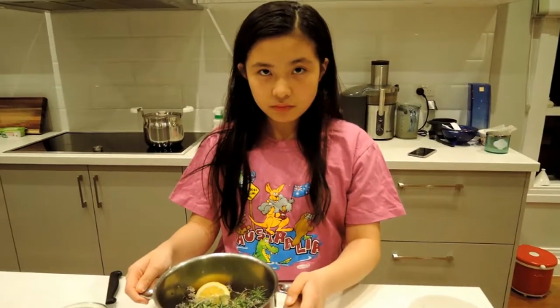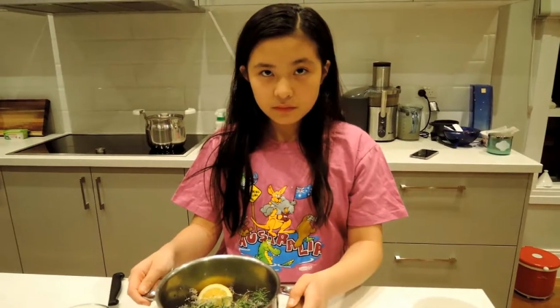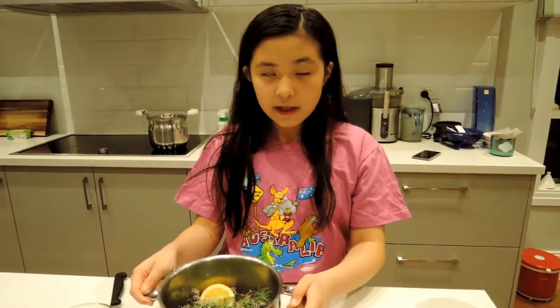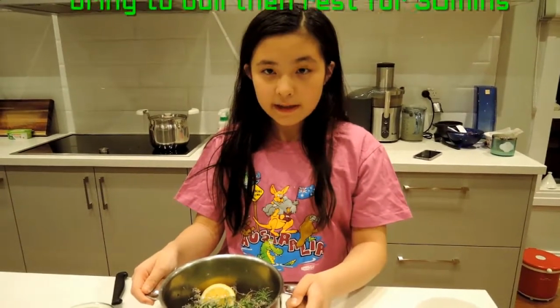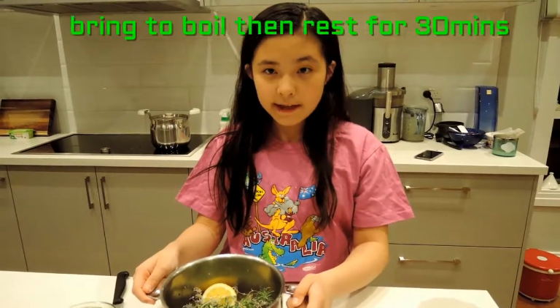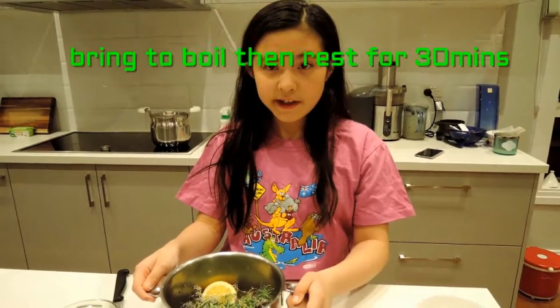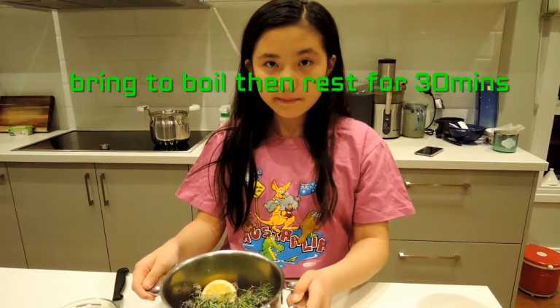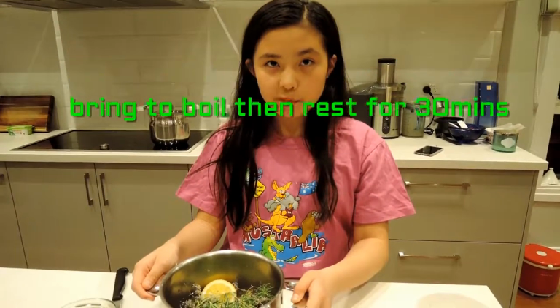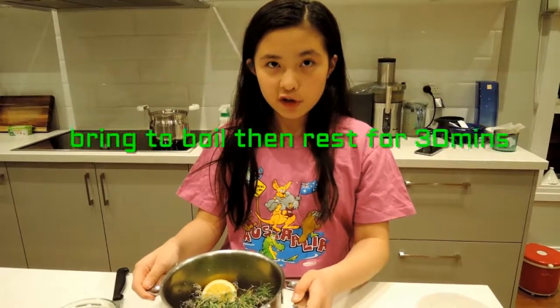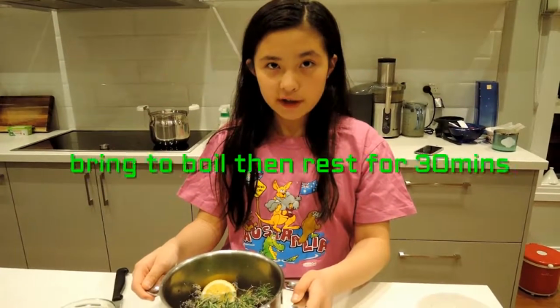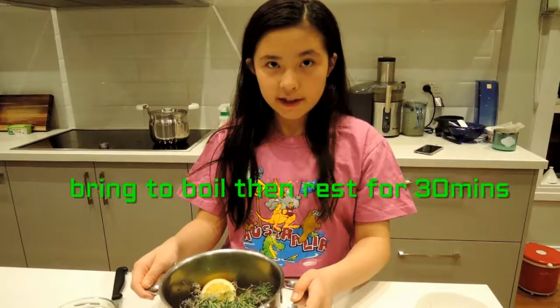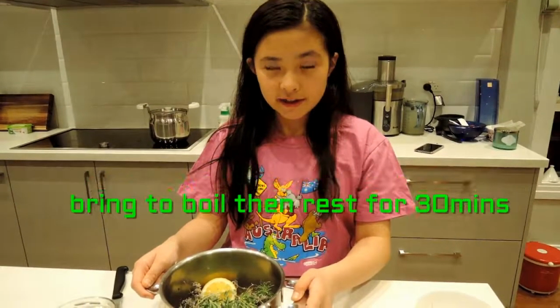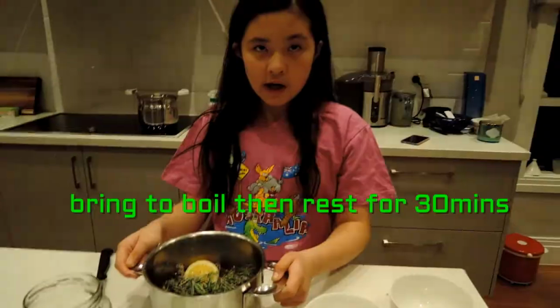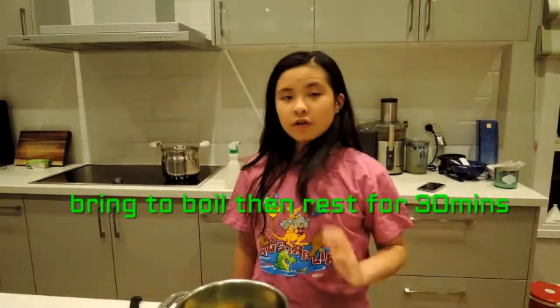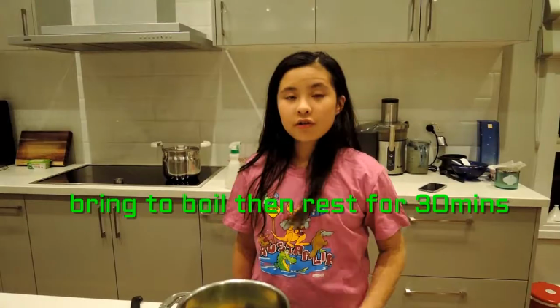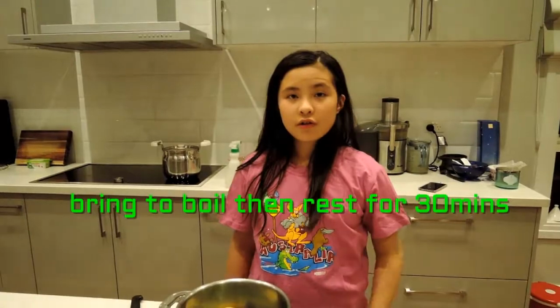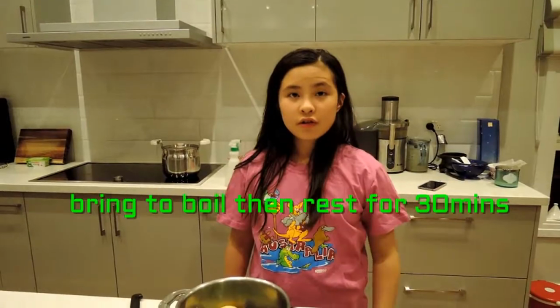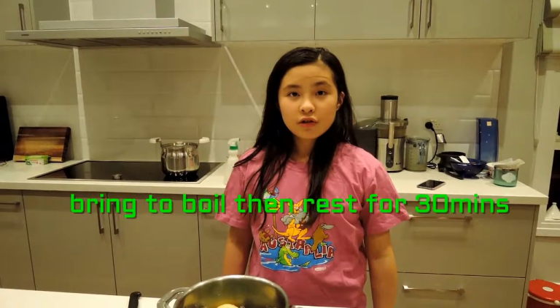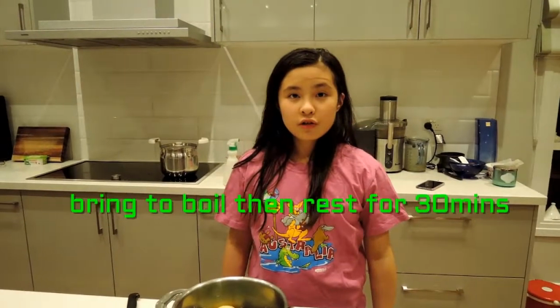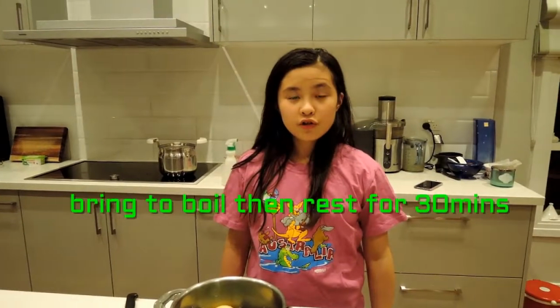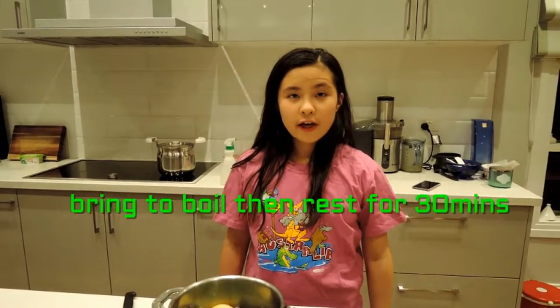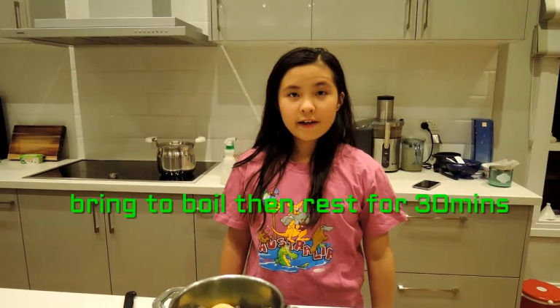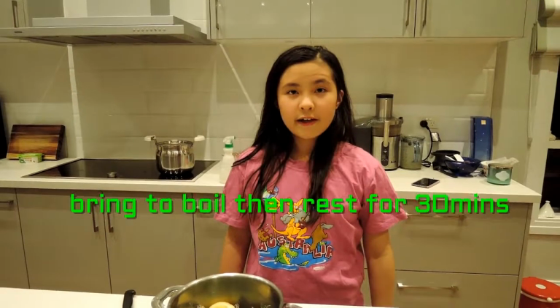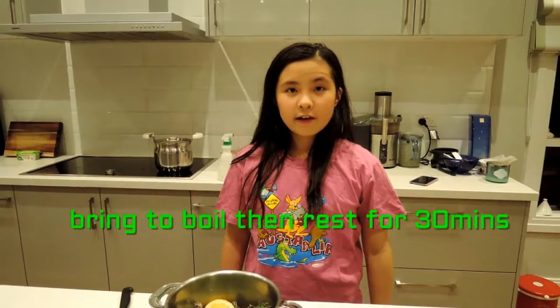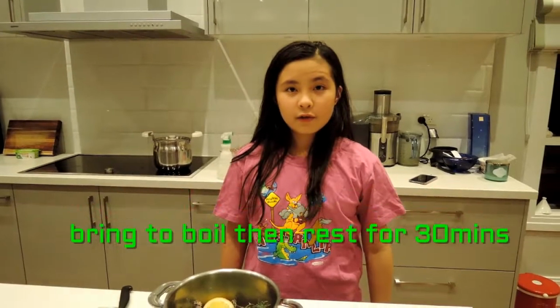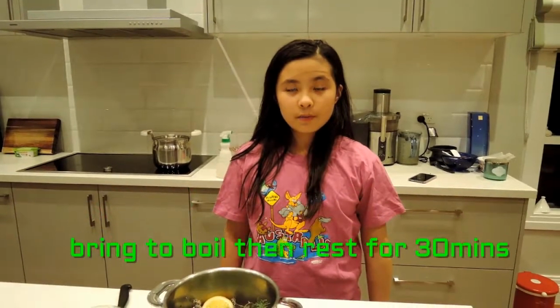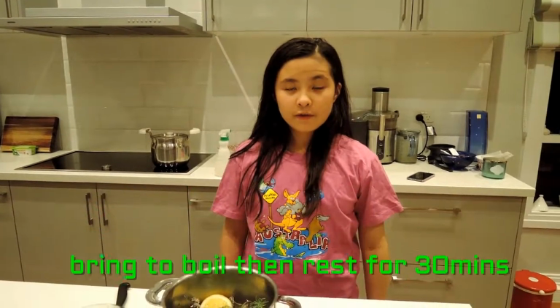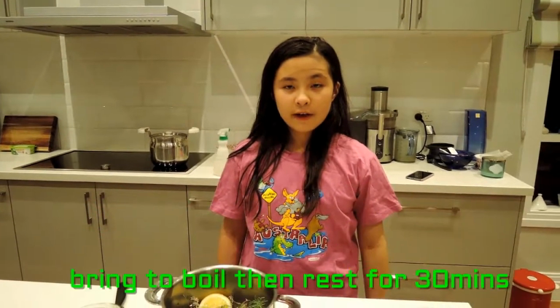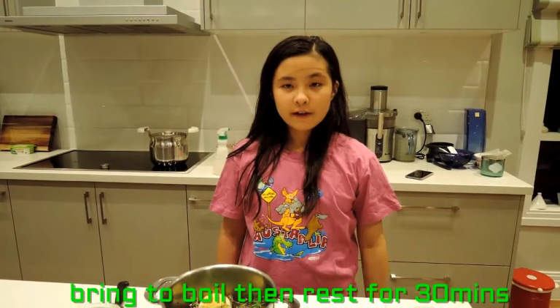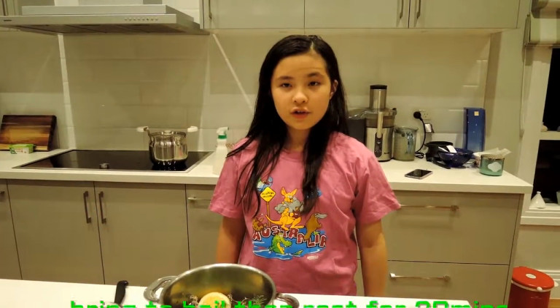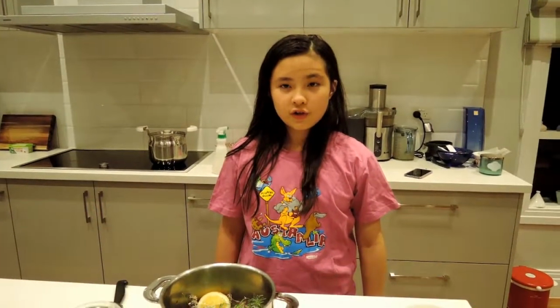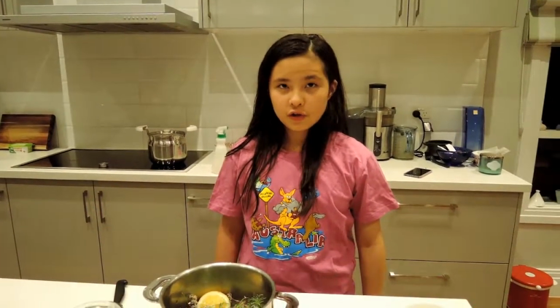And then boil it. You drain it and it will be ready to use.